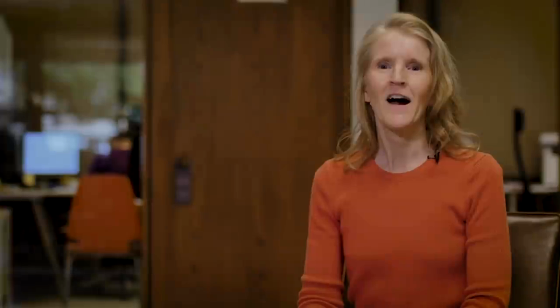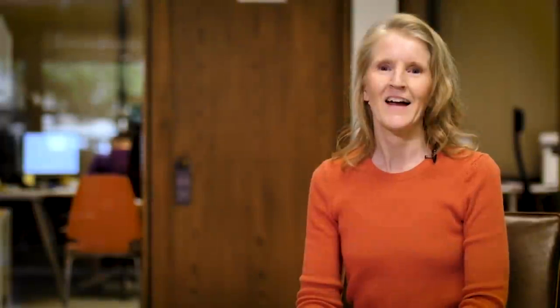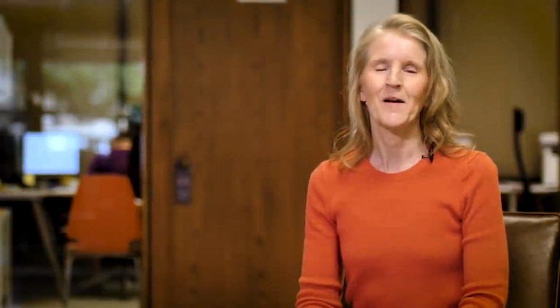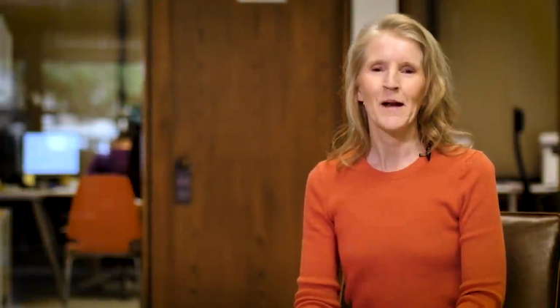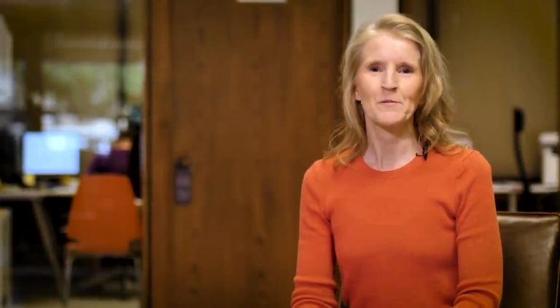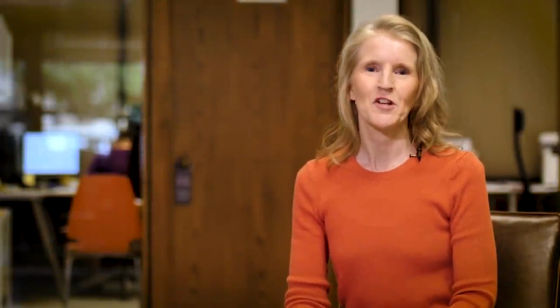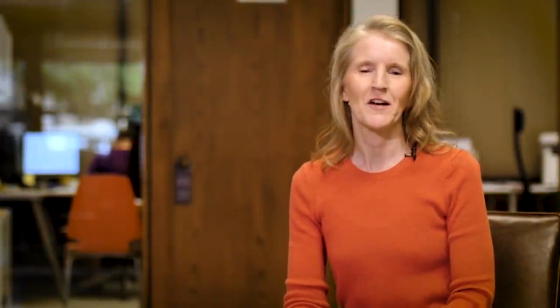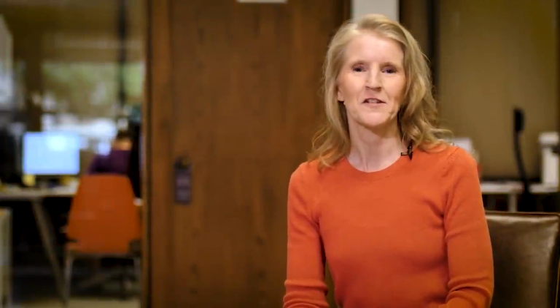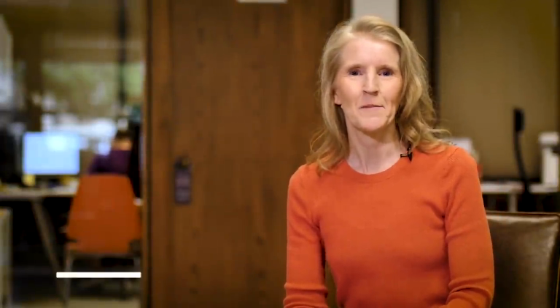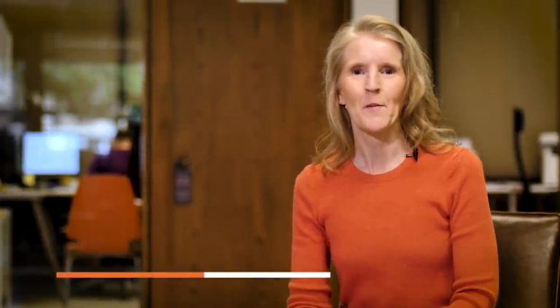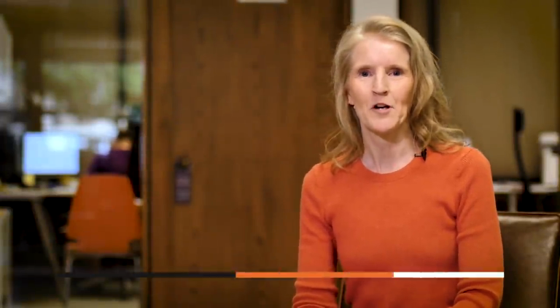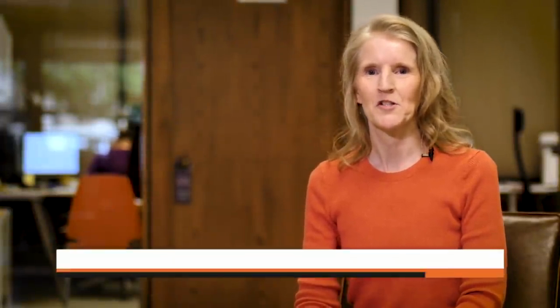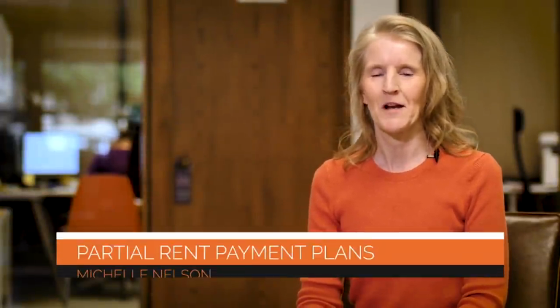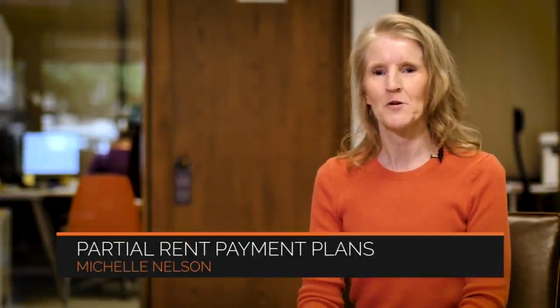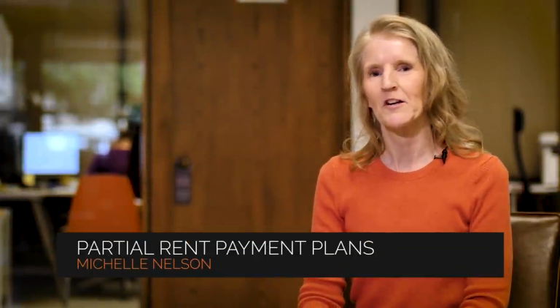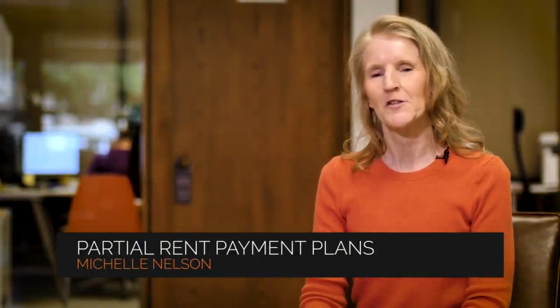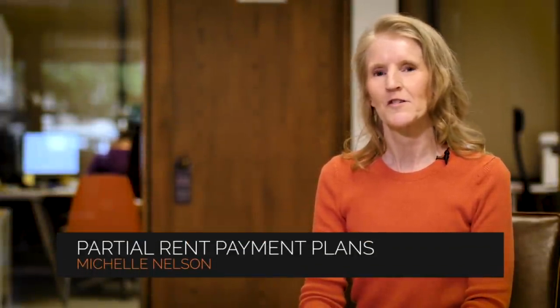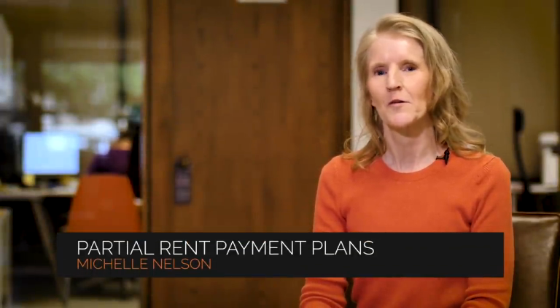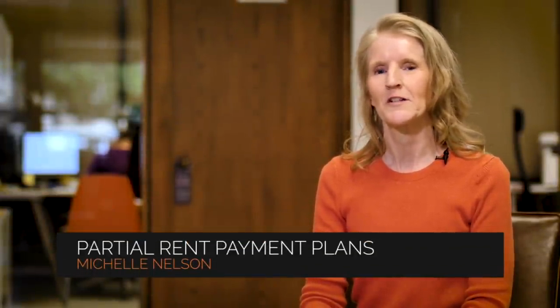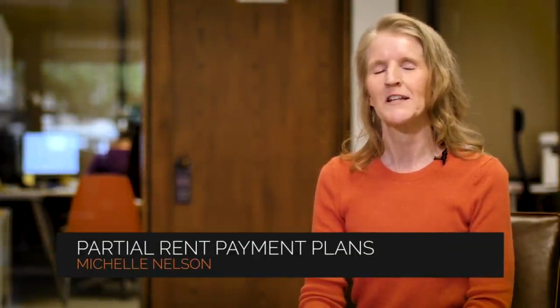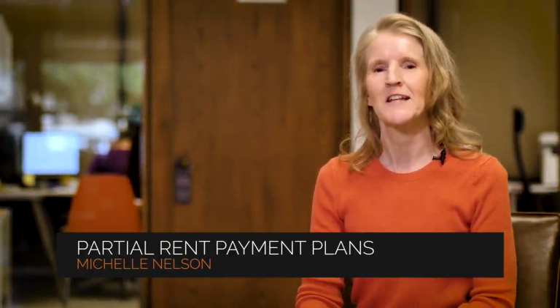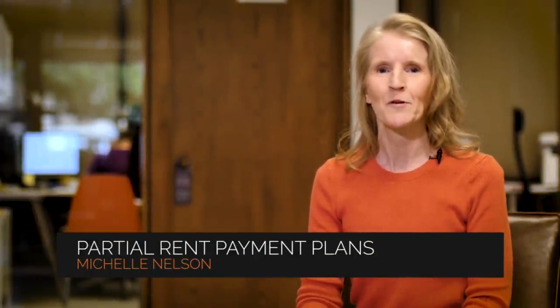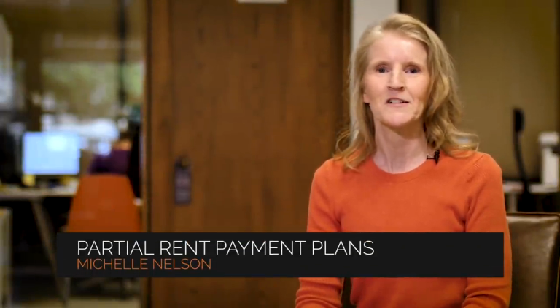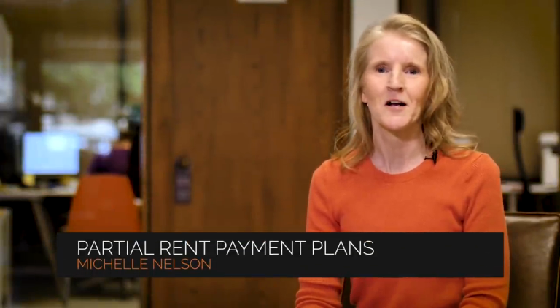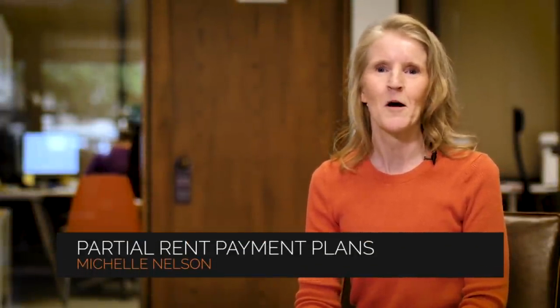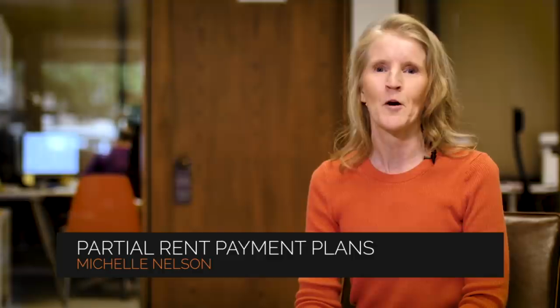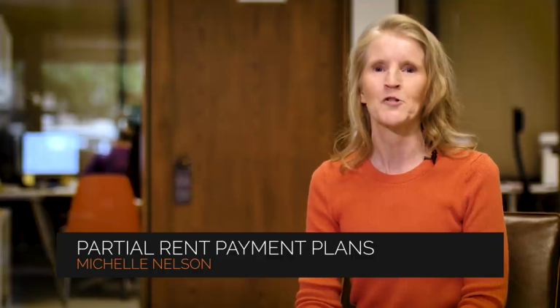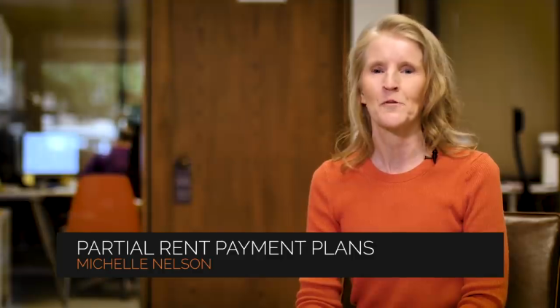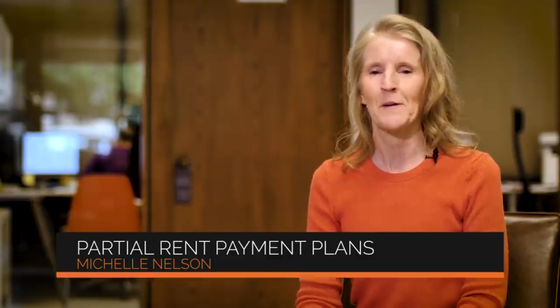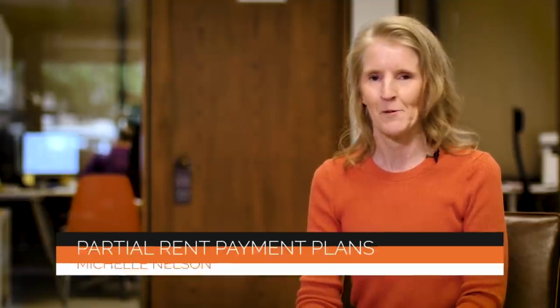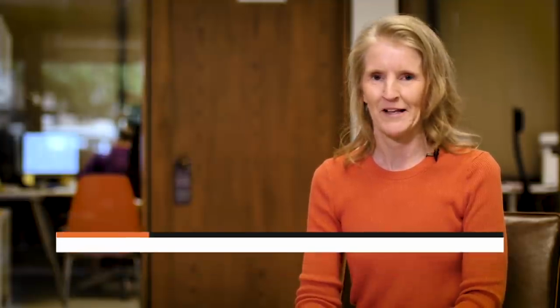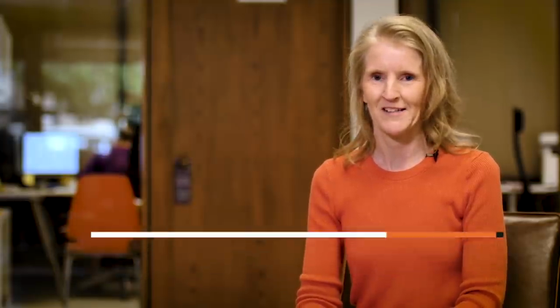Hi, my name is Michelle Nelson. I'm the operations manager here at Servicestar Realty, and today we're going to talk about partial rent payment plans.